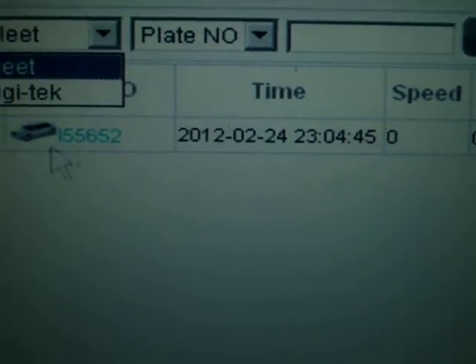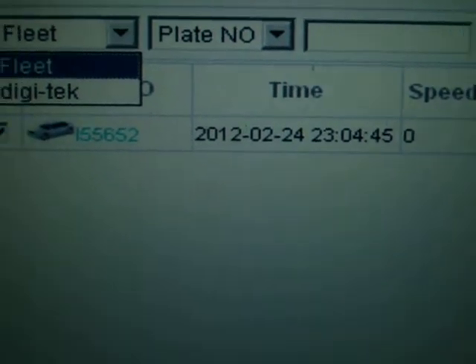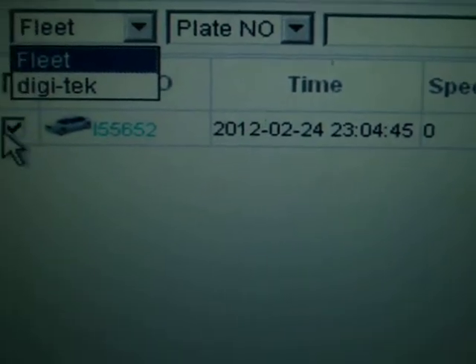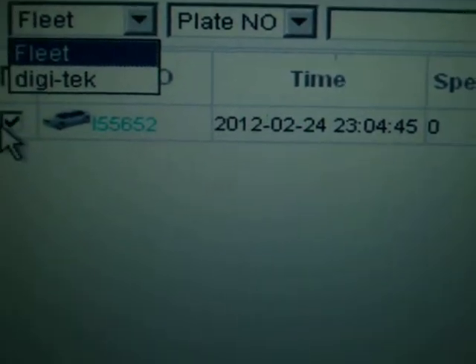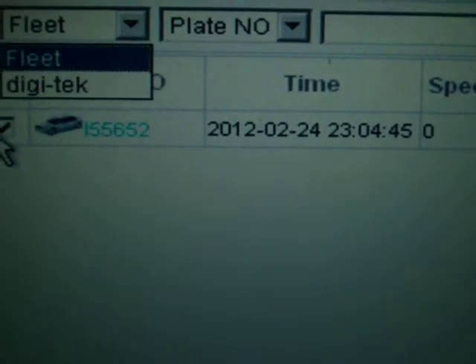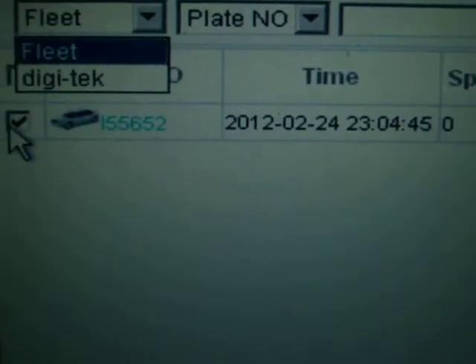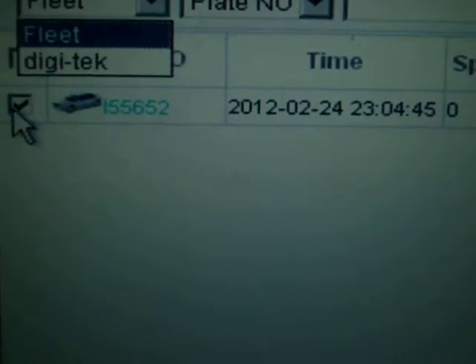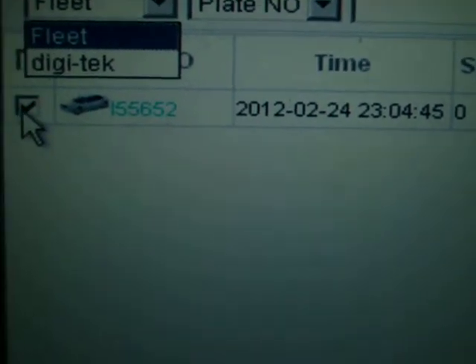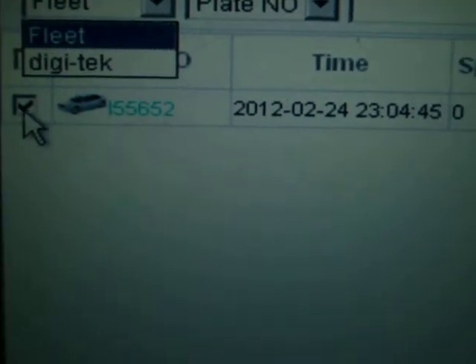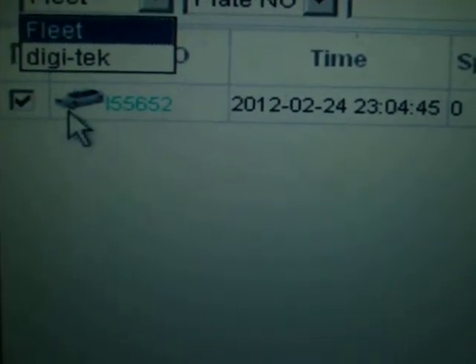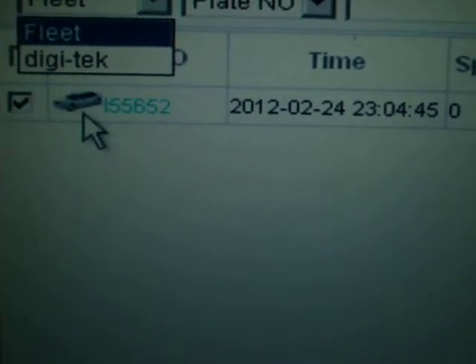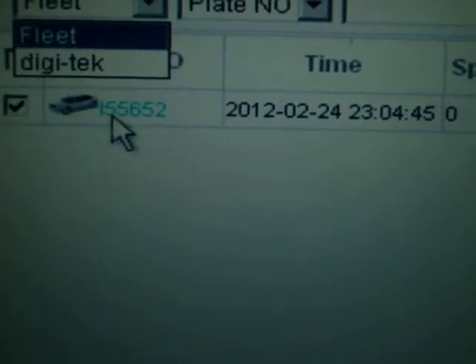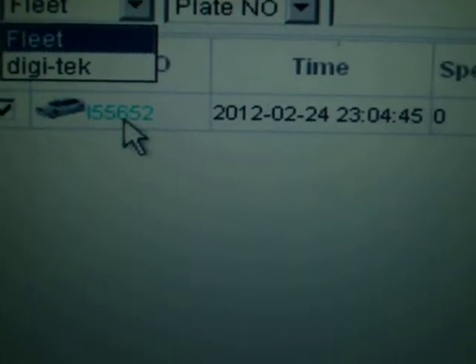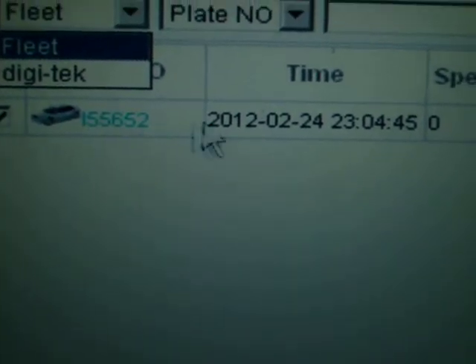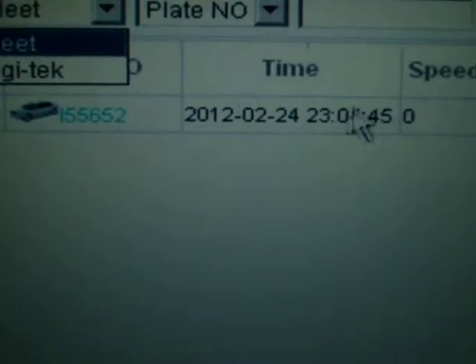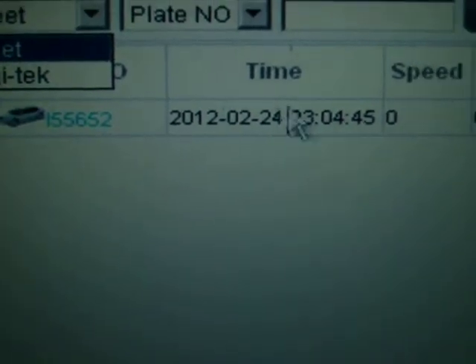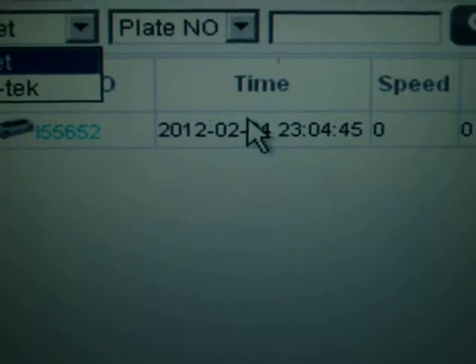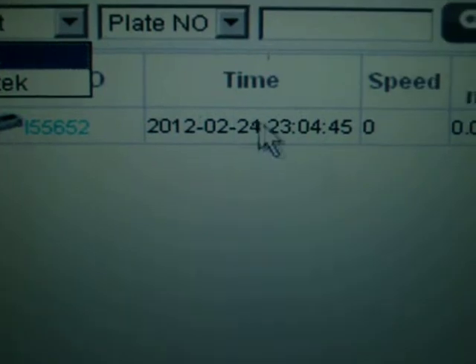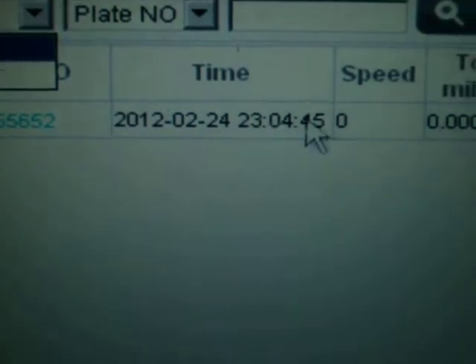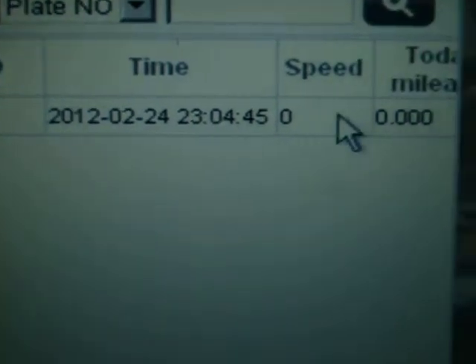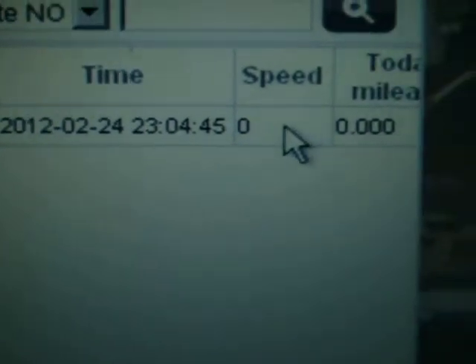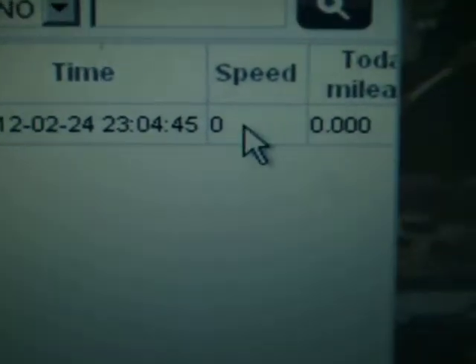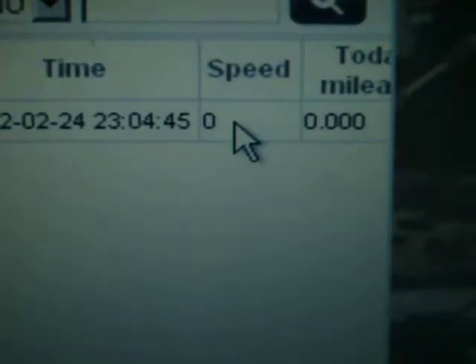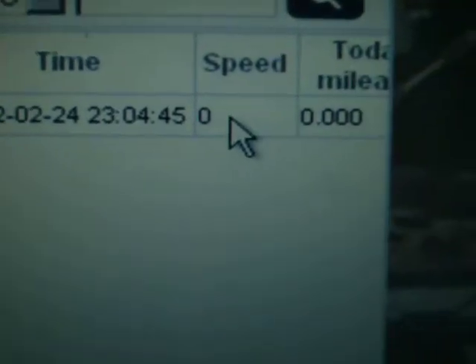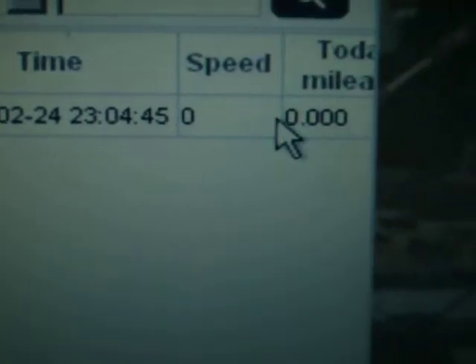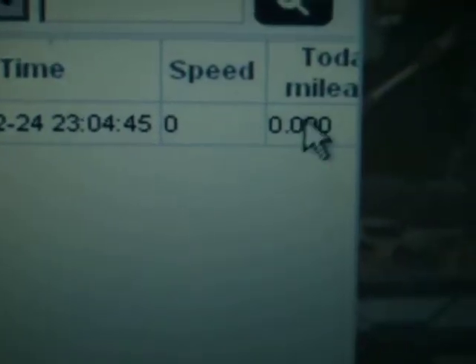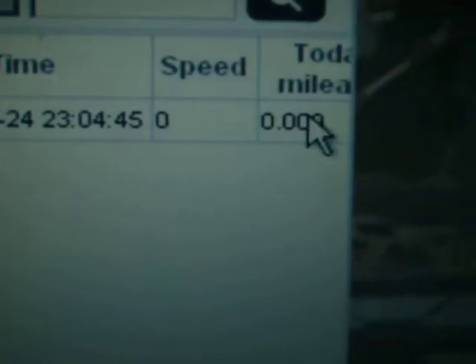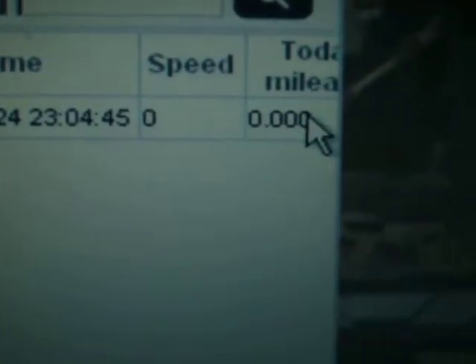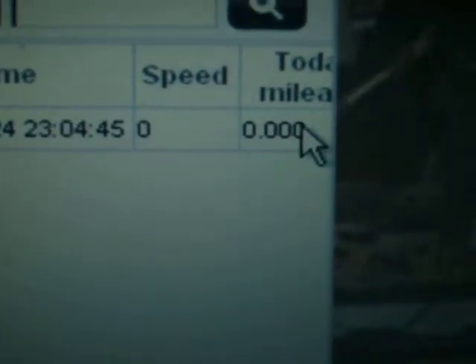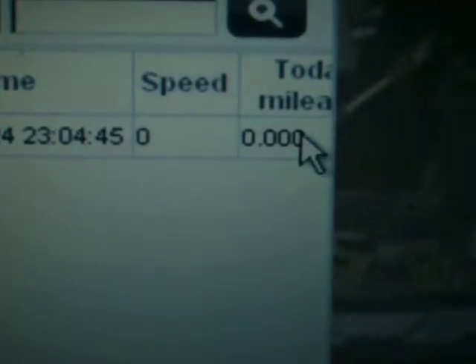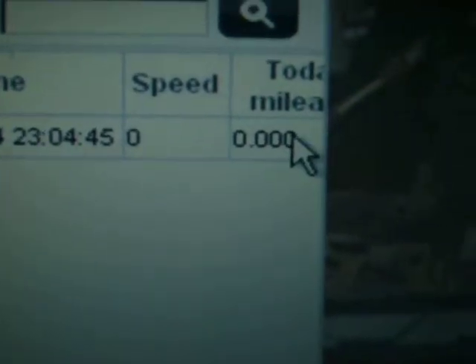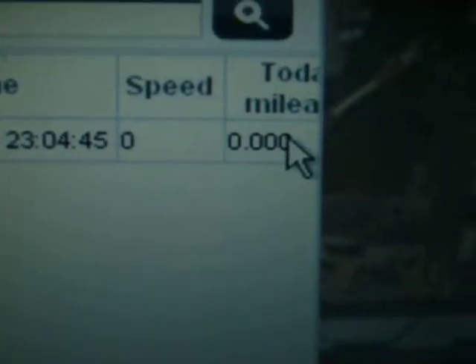You can see here one vehicle added, with timing, speed, and total mileage displayed.